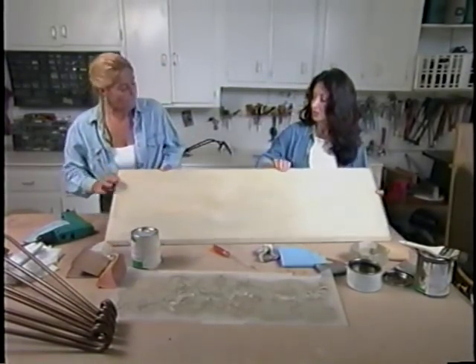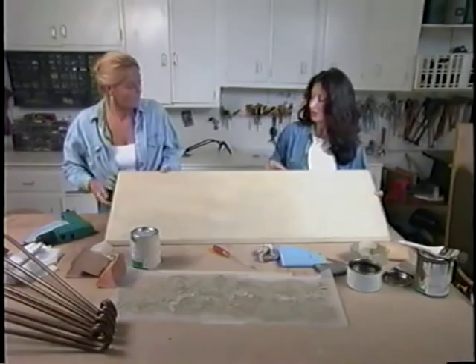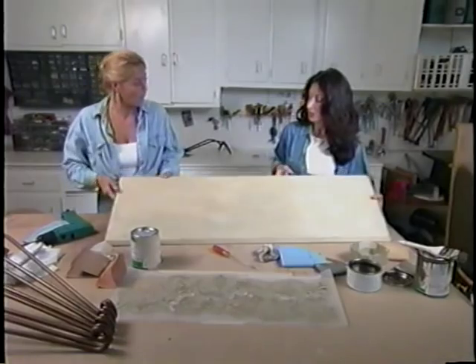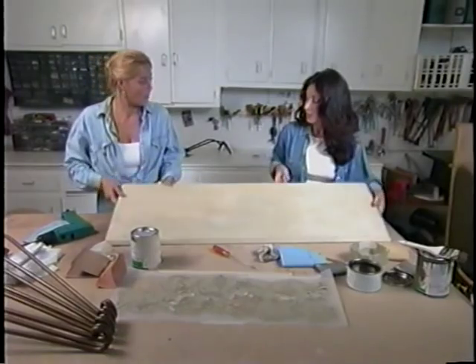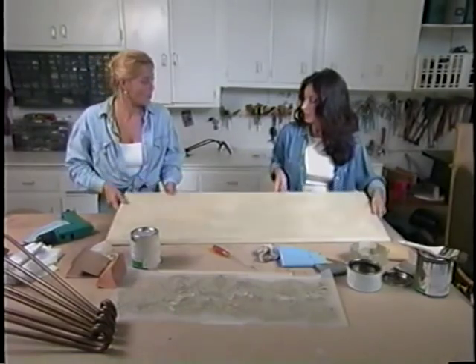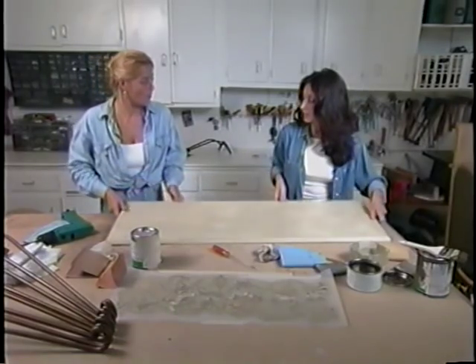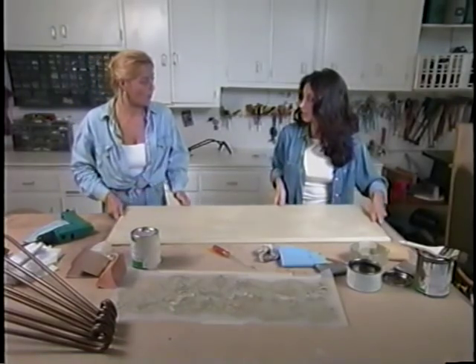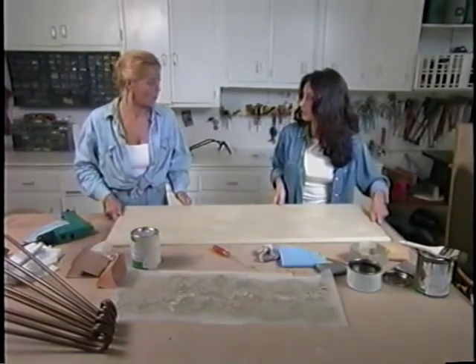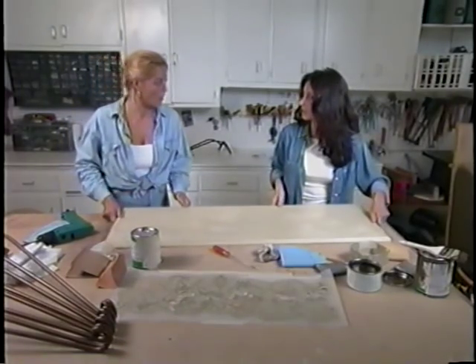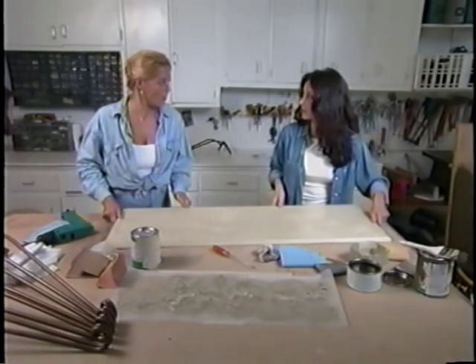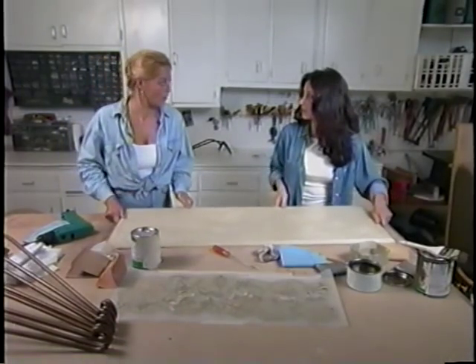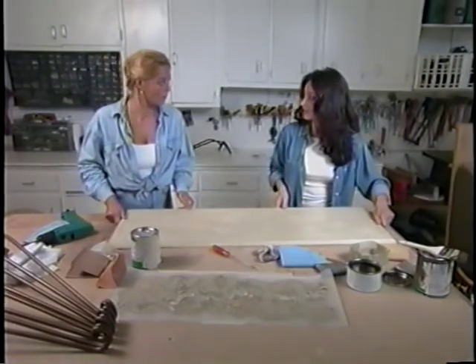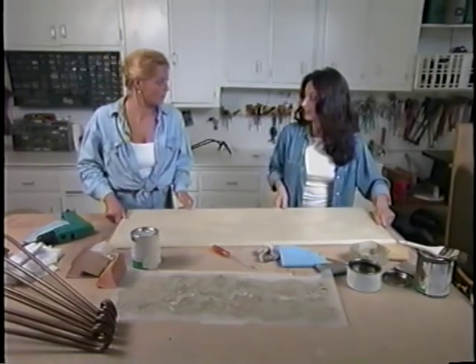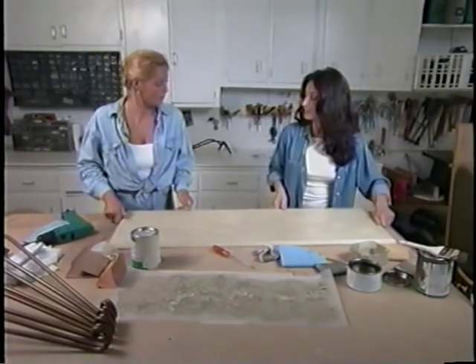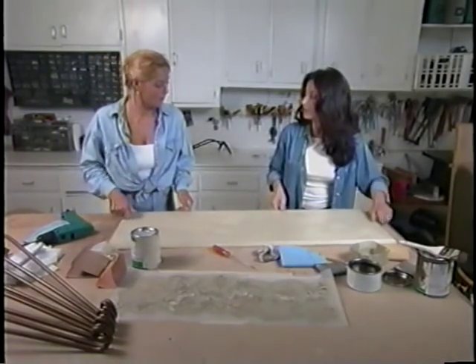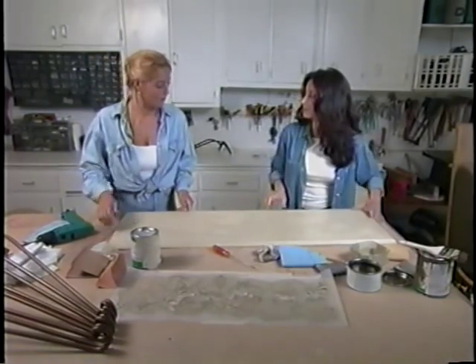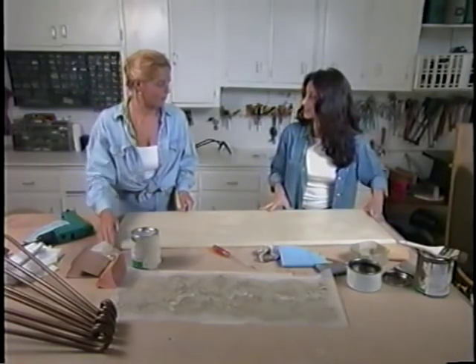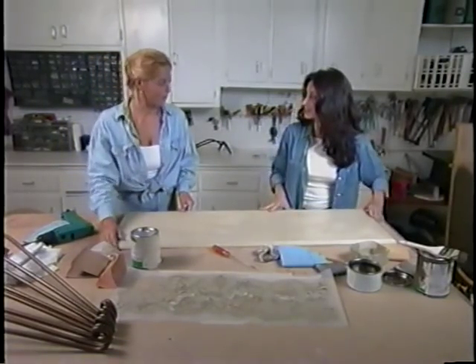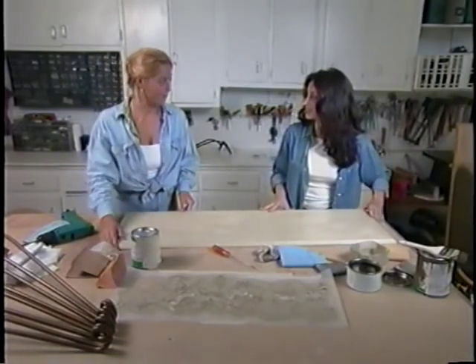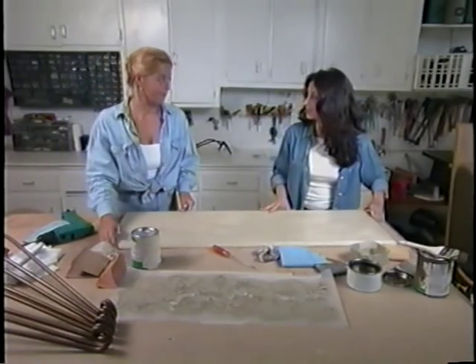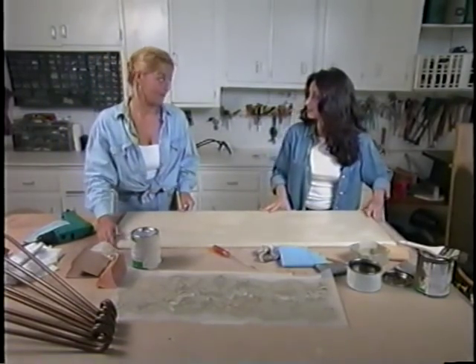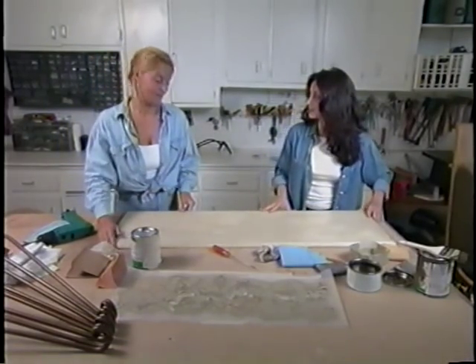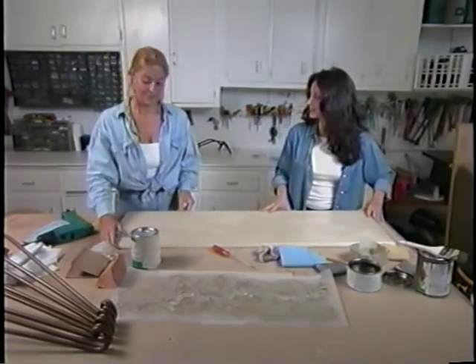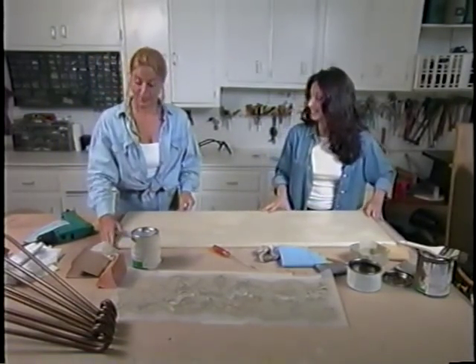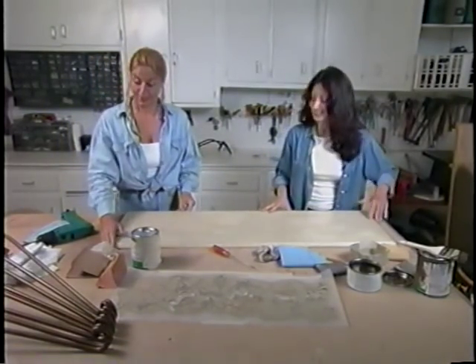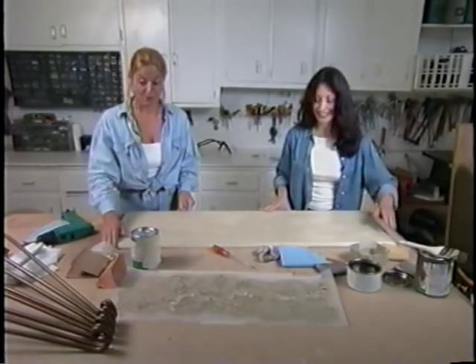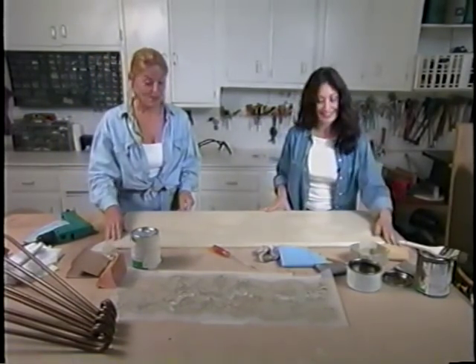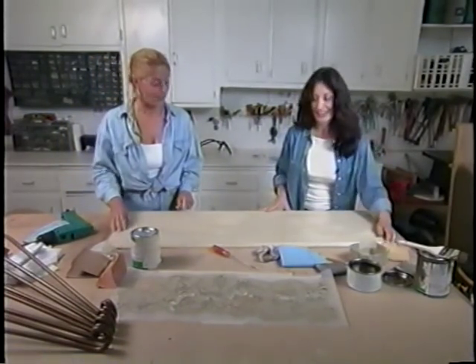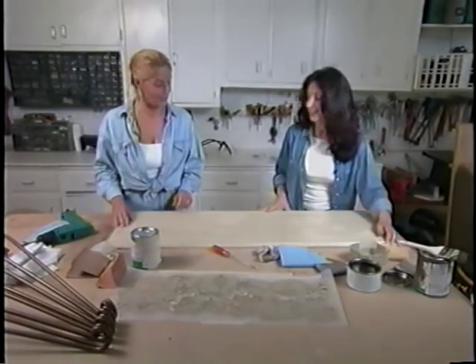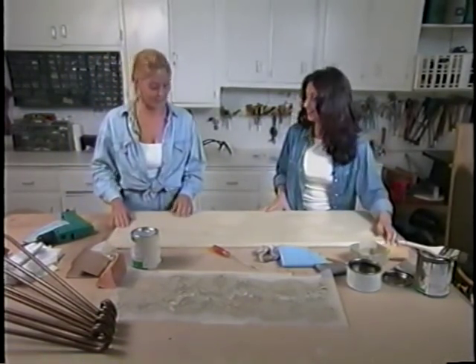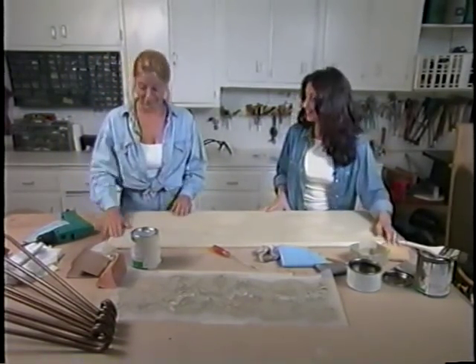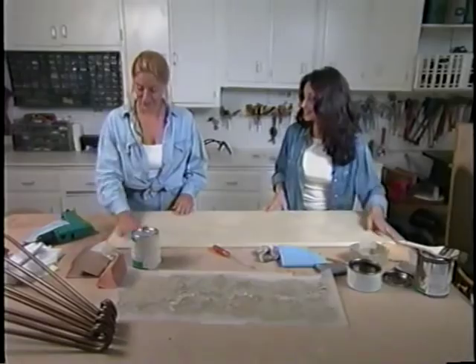How fast do you think we can get those legs on? Let's do it — okay, let's go!